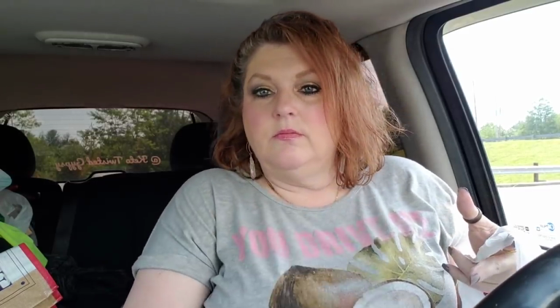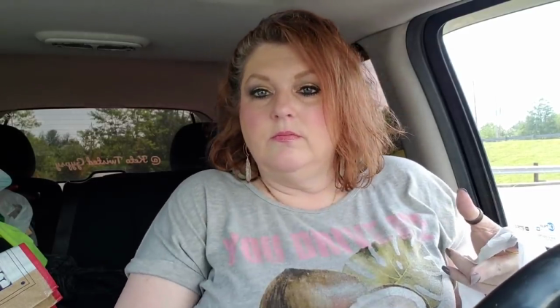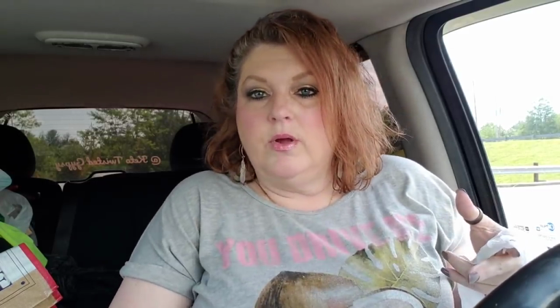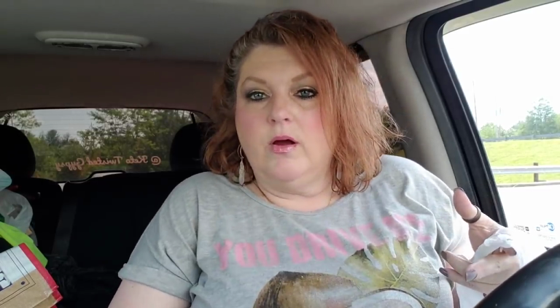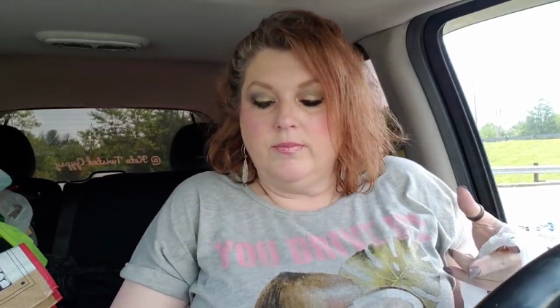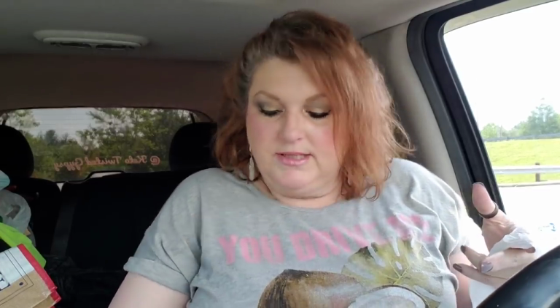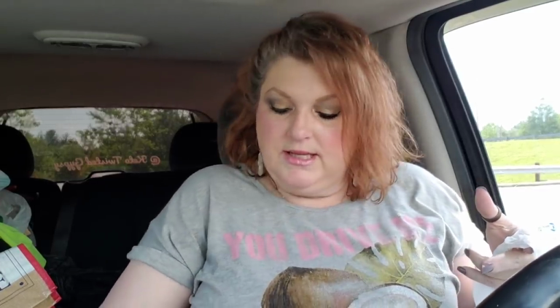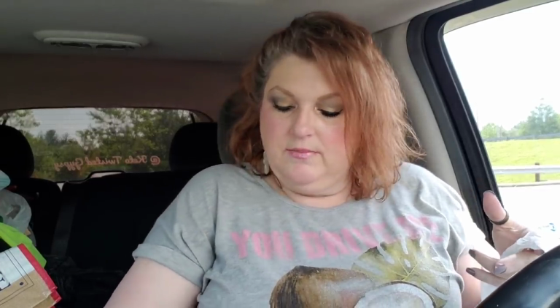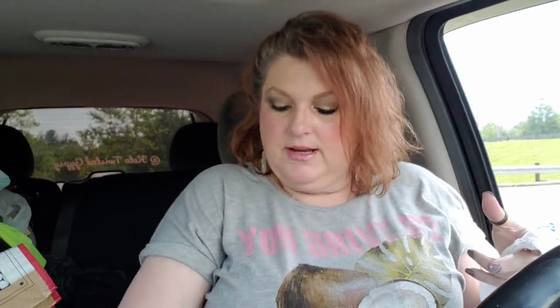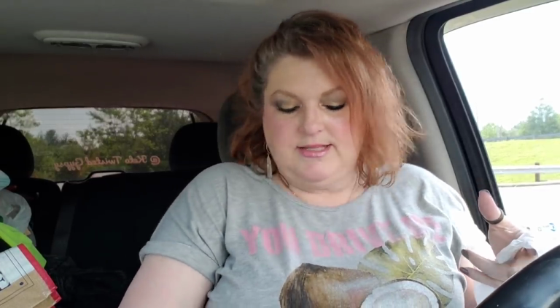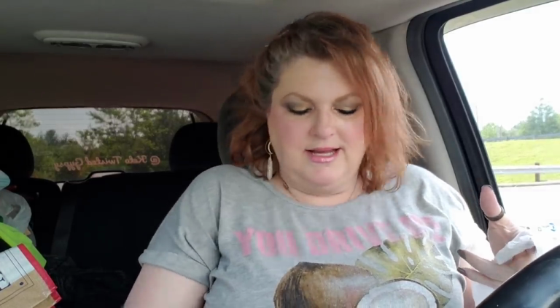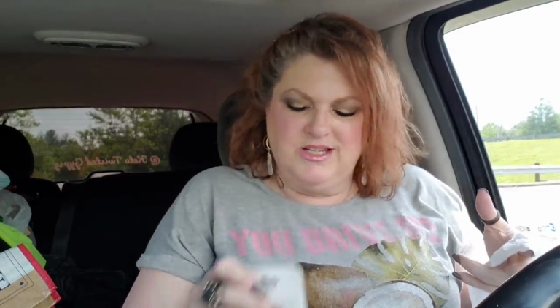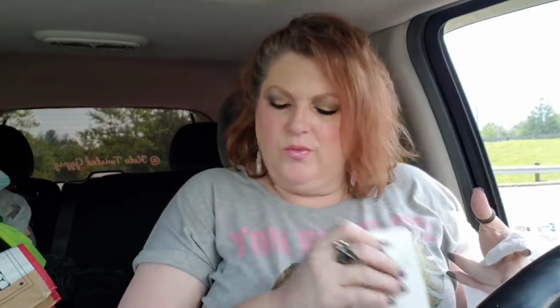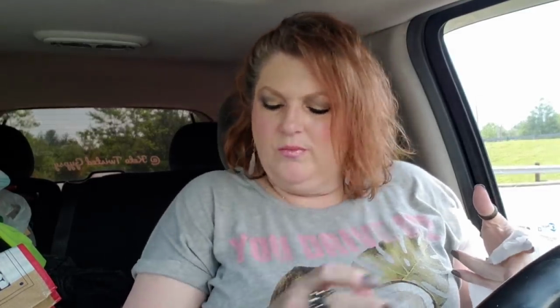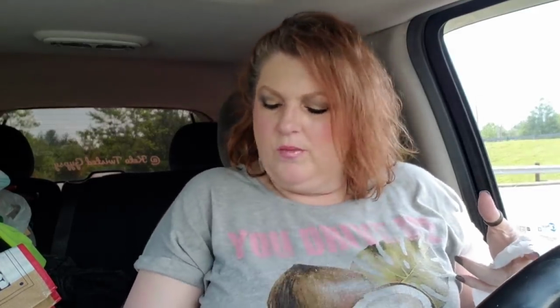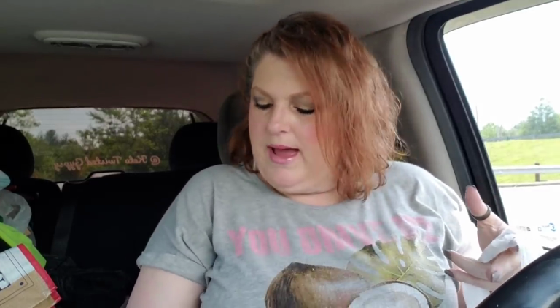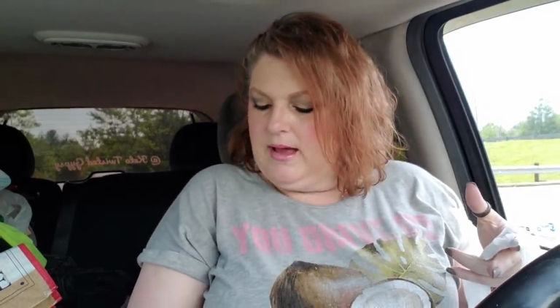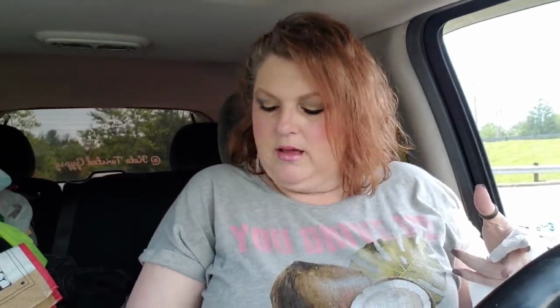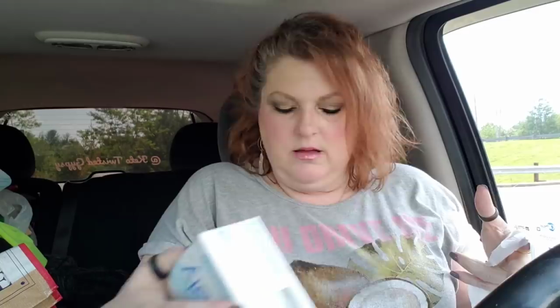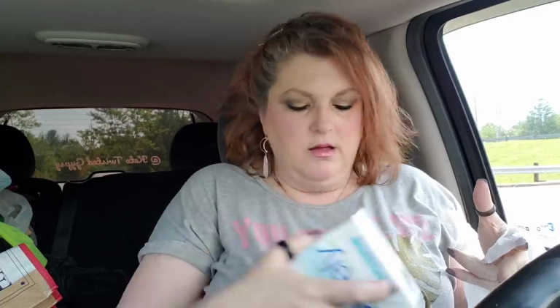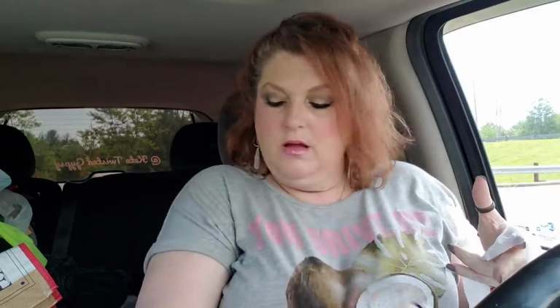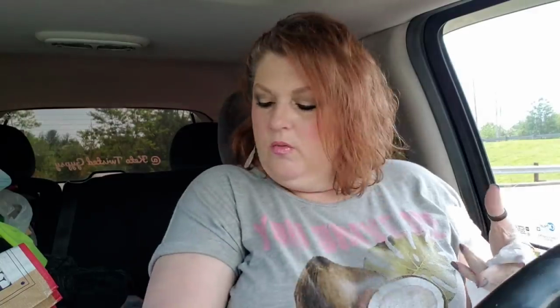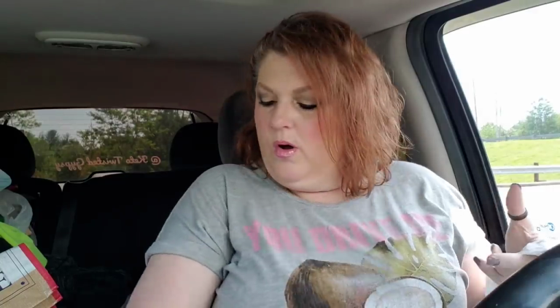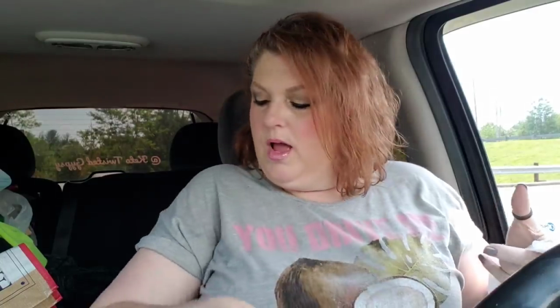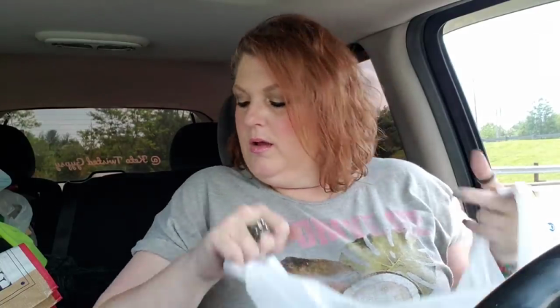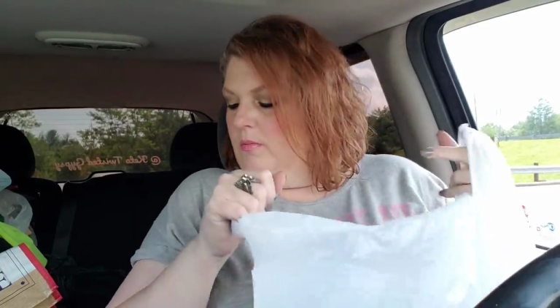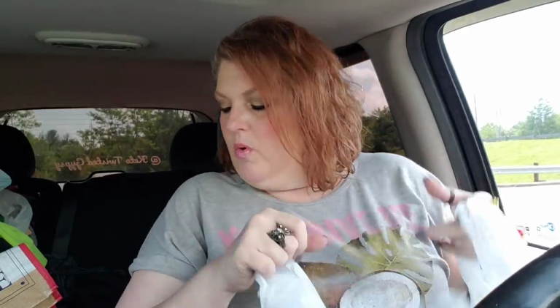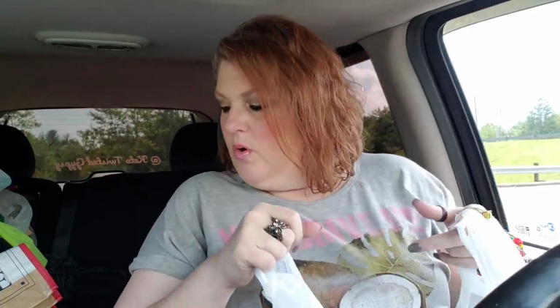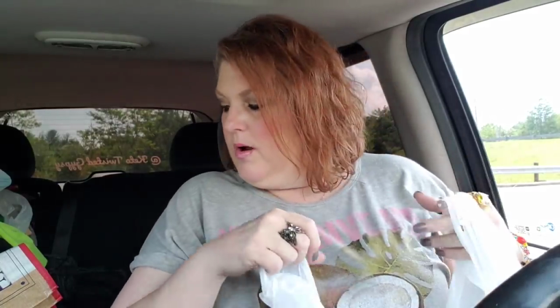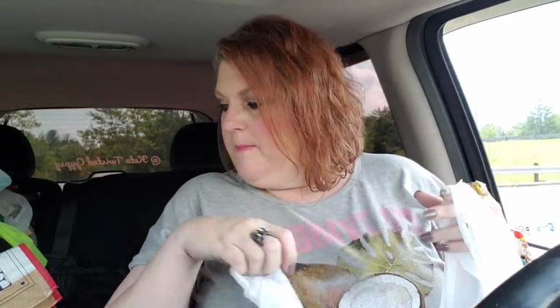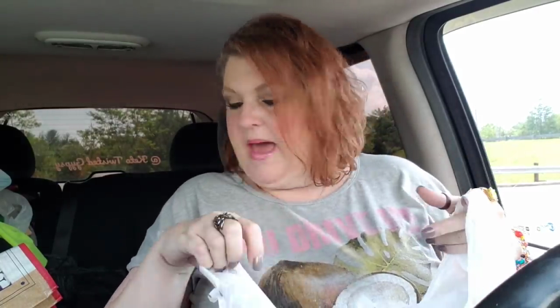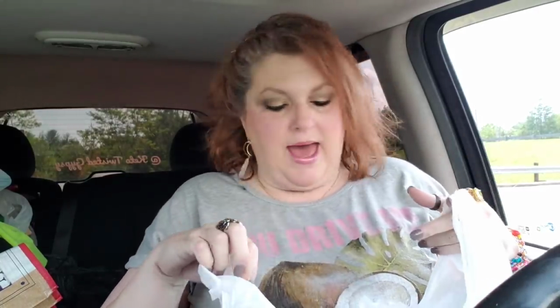All kinds of goodies here. We are up to 10 minutes. I can do one more bag.